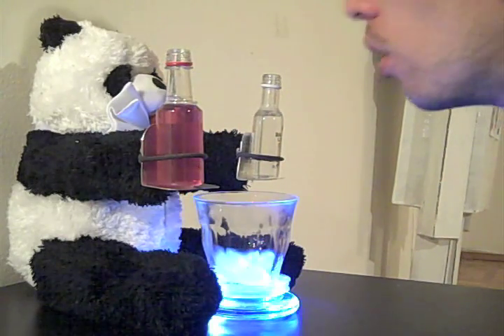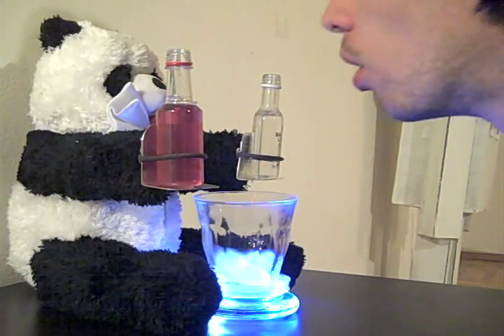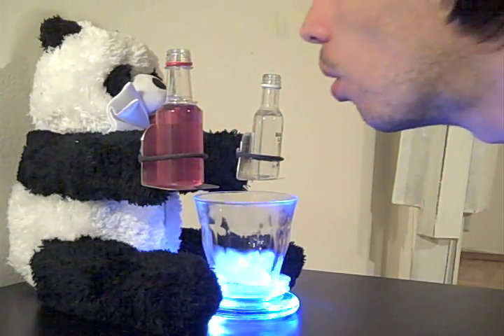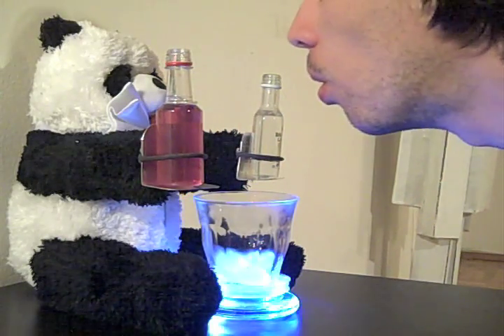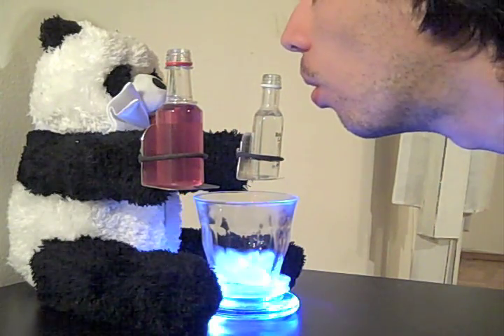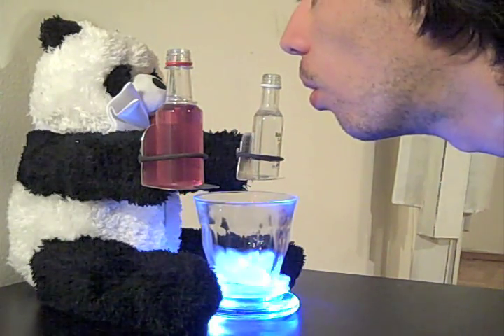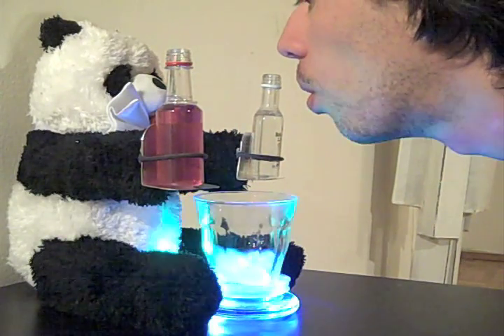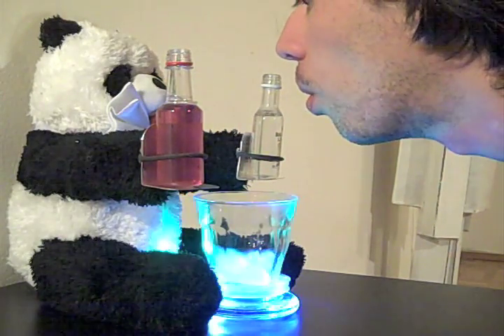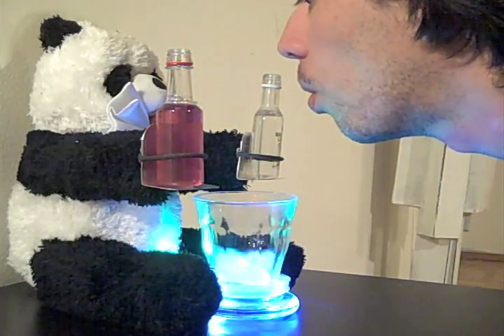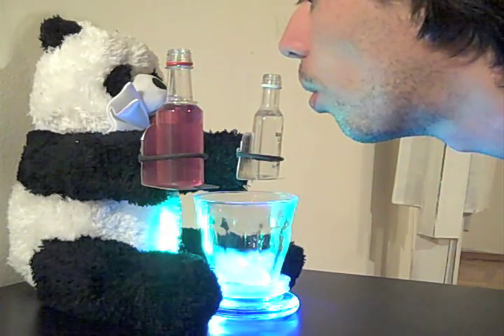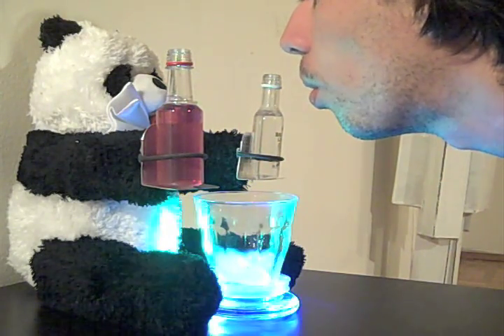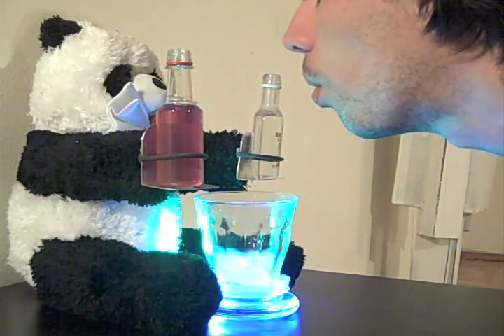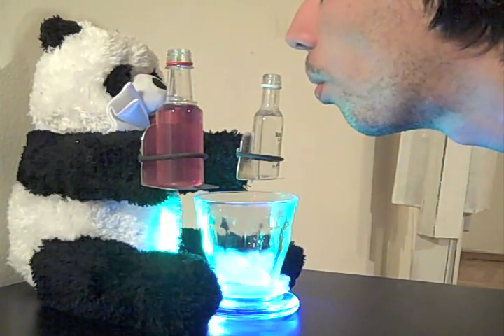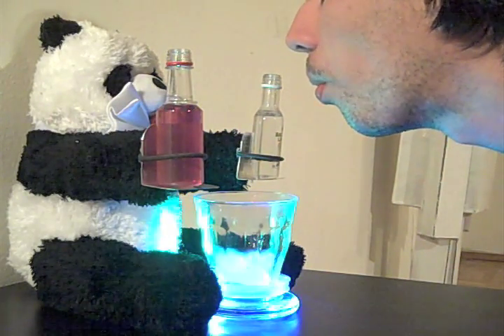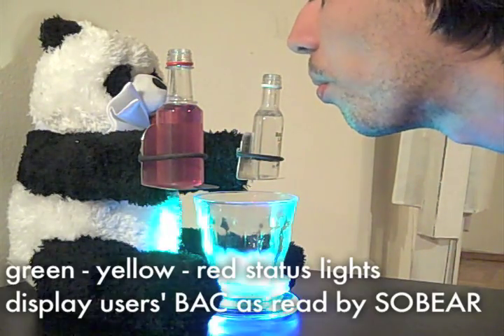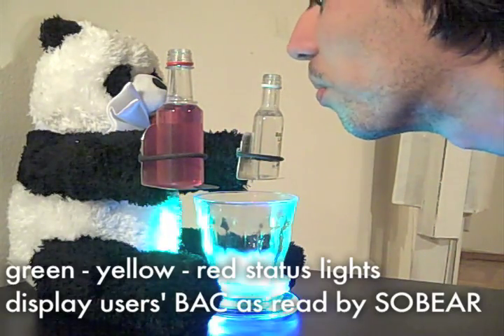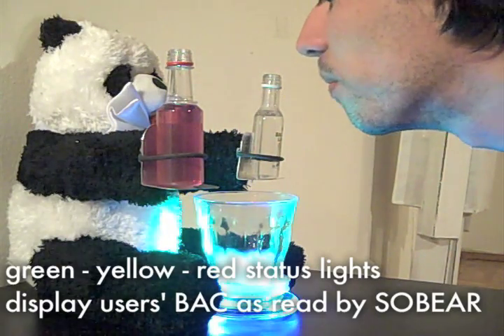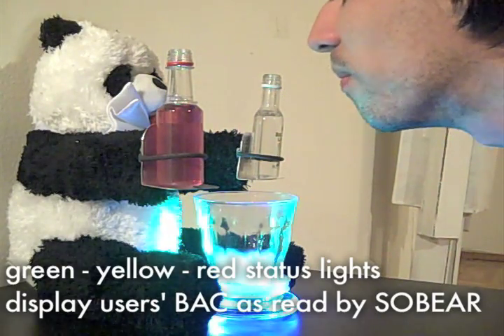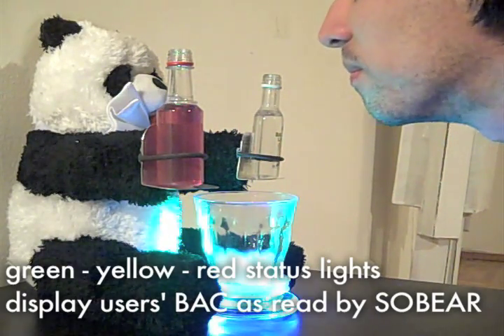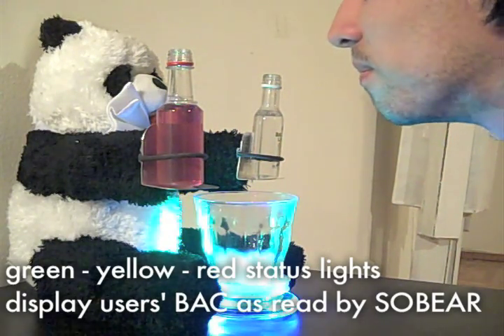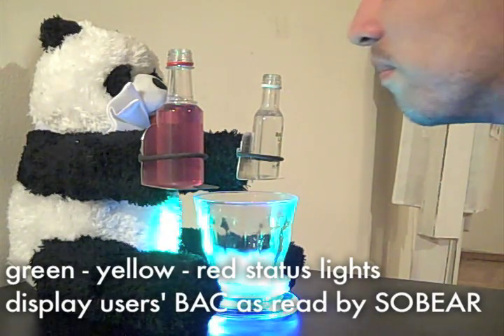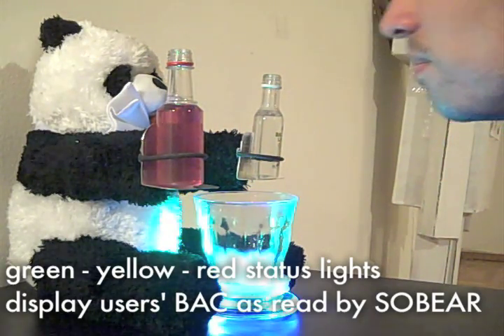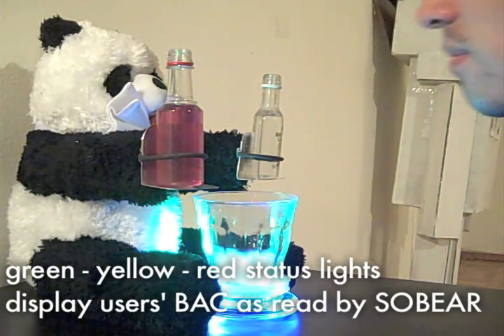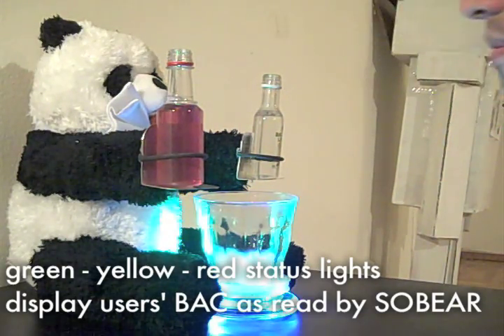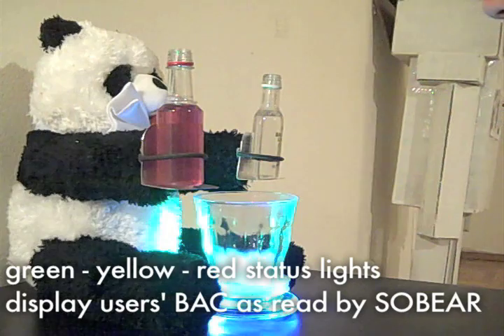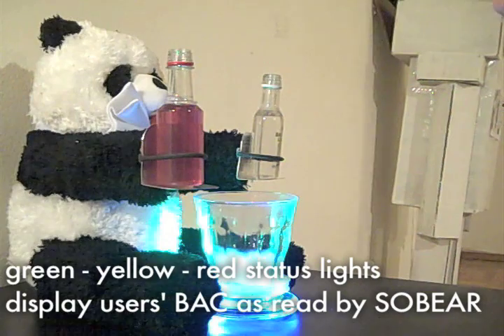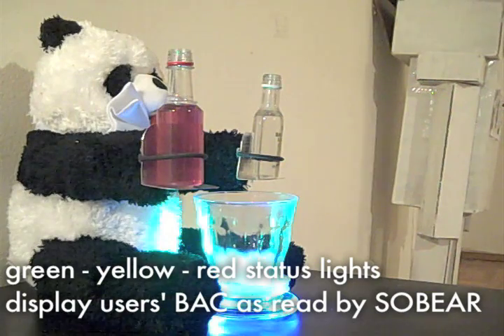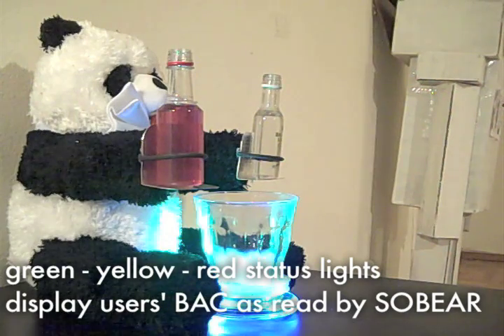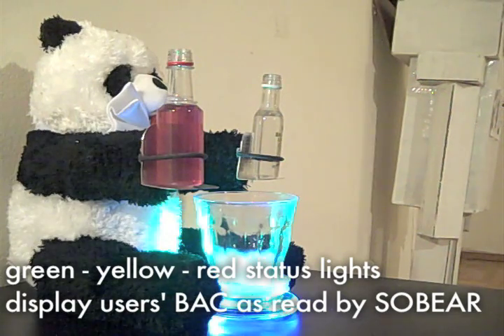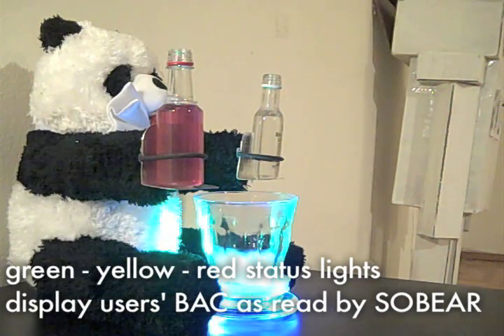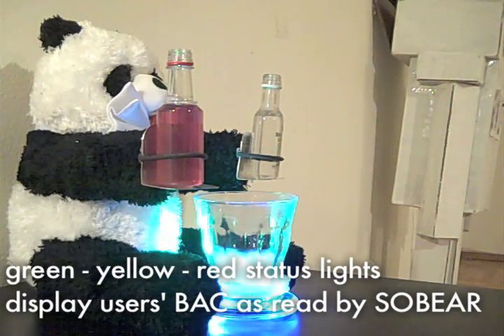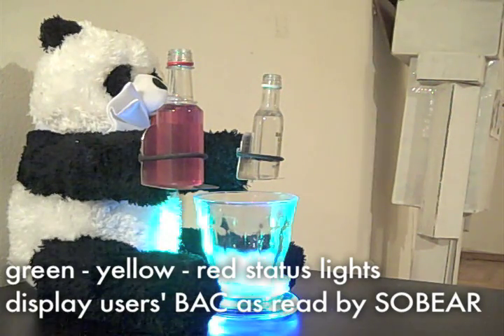The user's consumption level is displayed in green, yellow, and red status LEDs located in SoBear's chest.